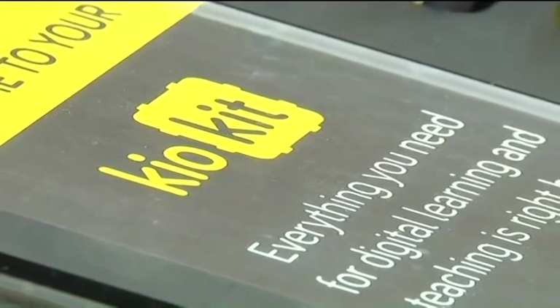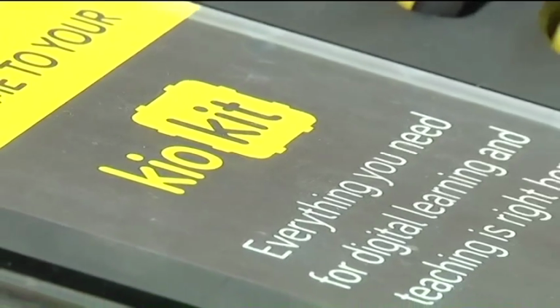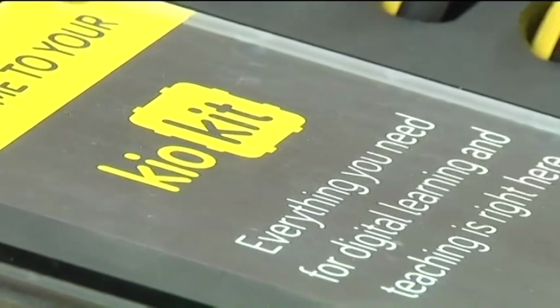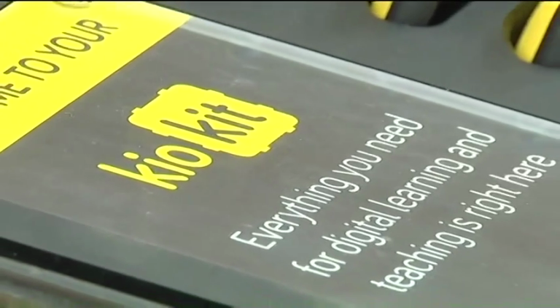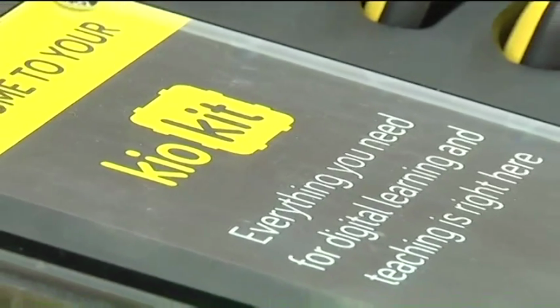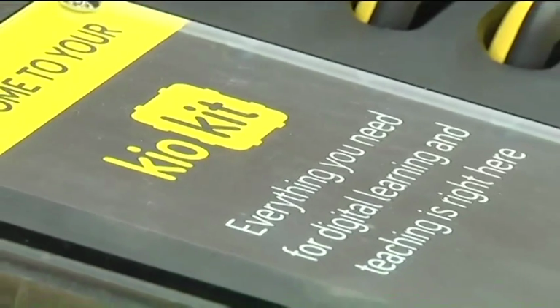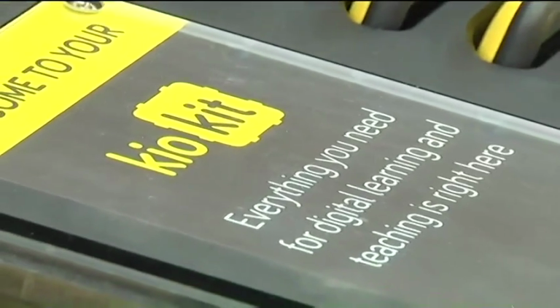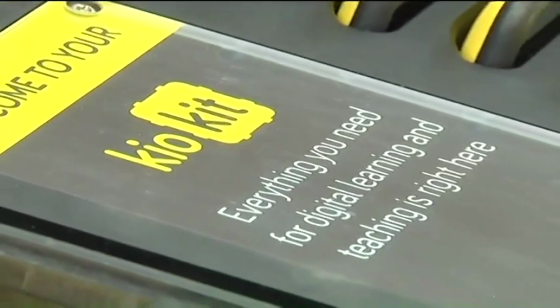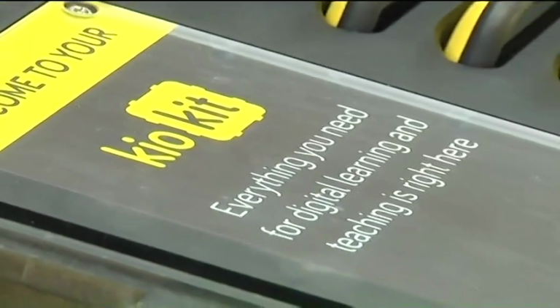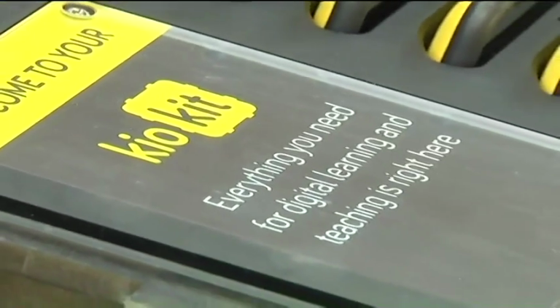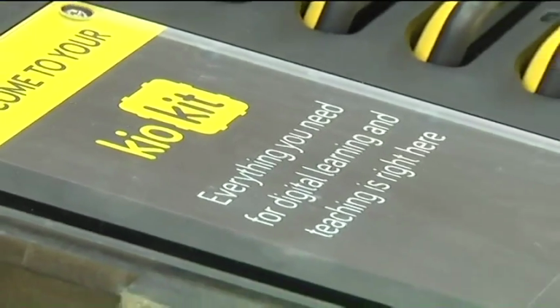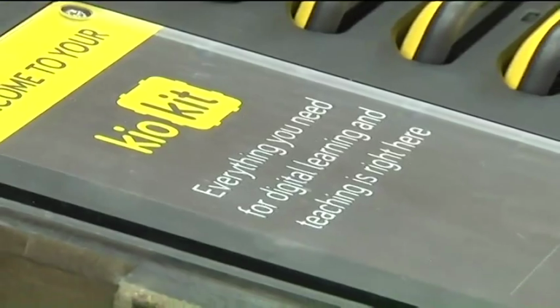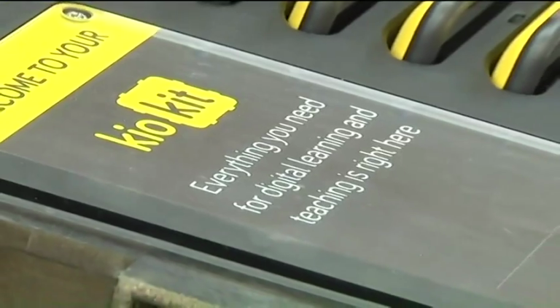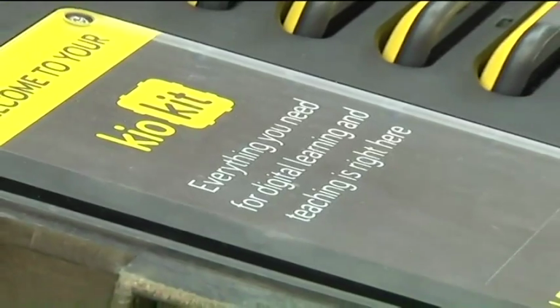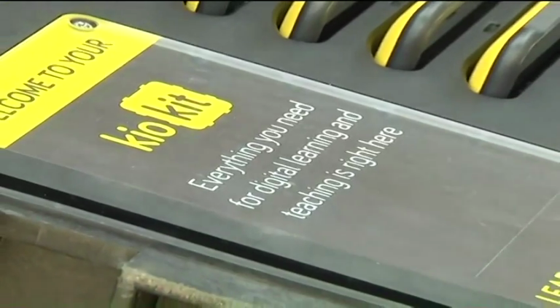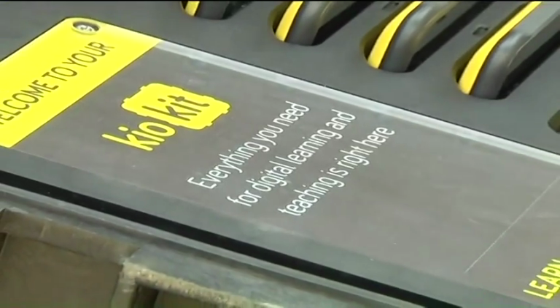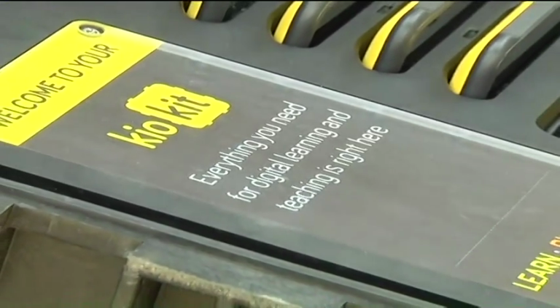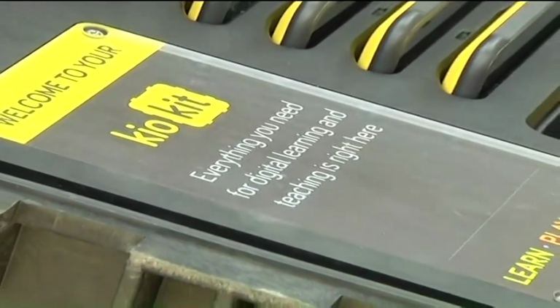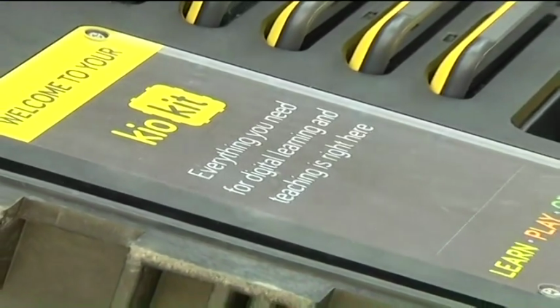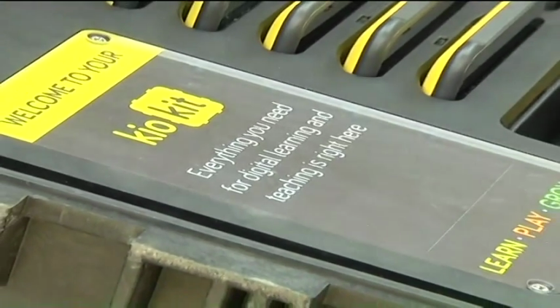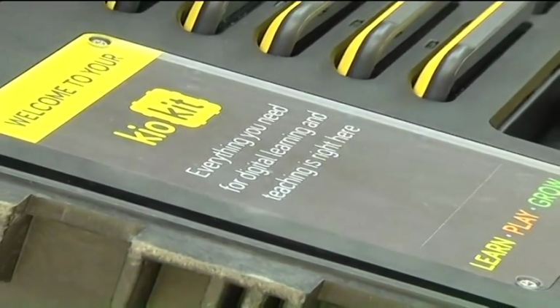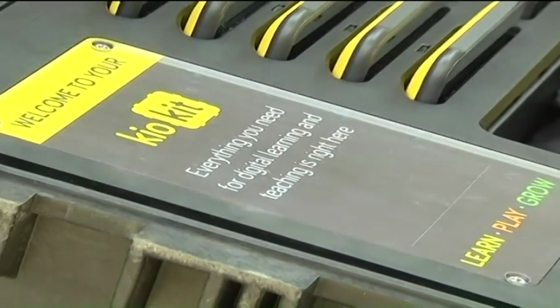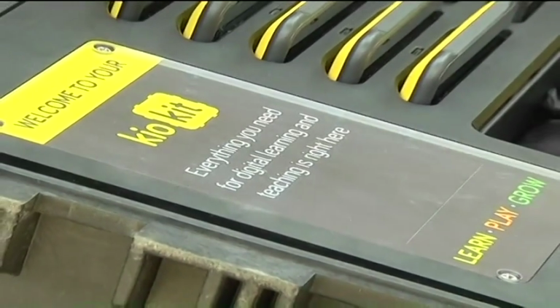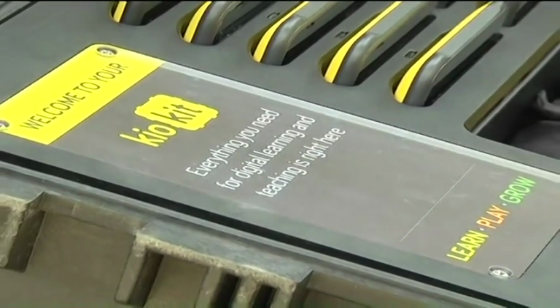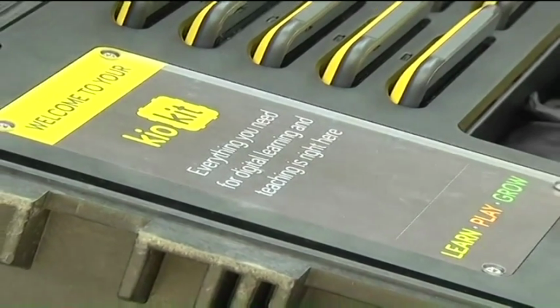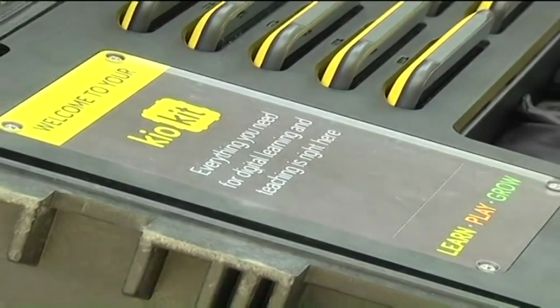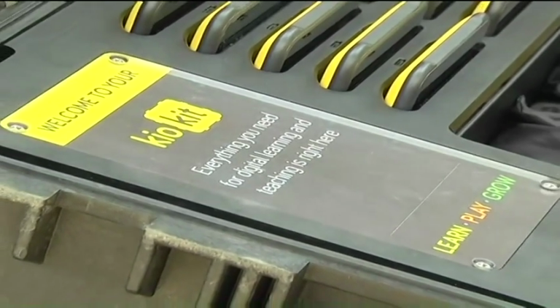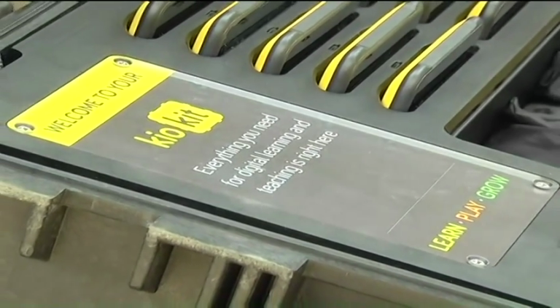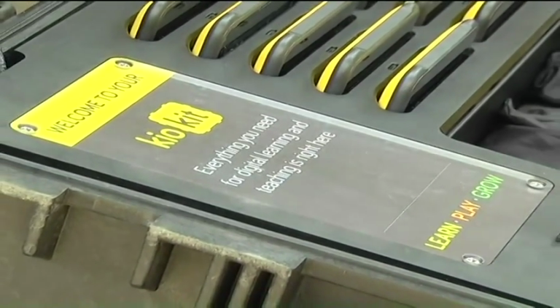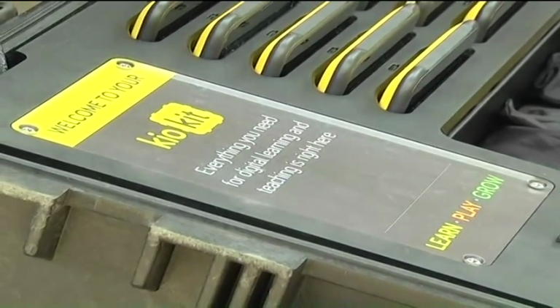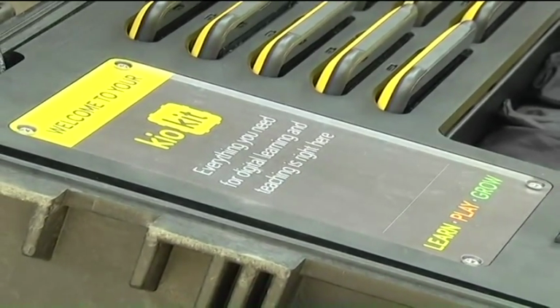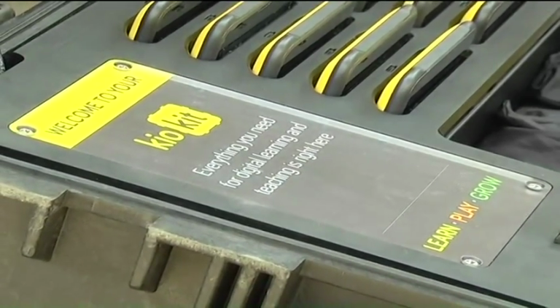The tablet, known as KIO, is contained in a suitcase kit that acts as a charger when the KIO tablets are being stored.